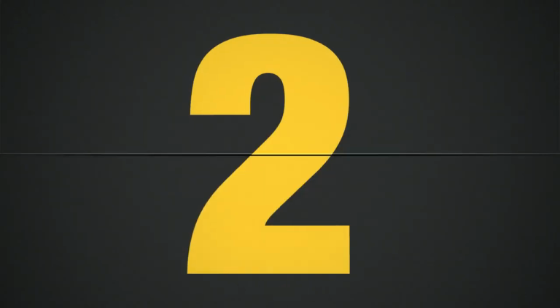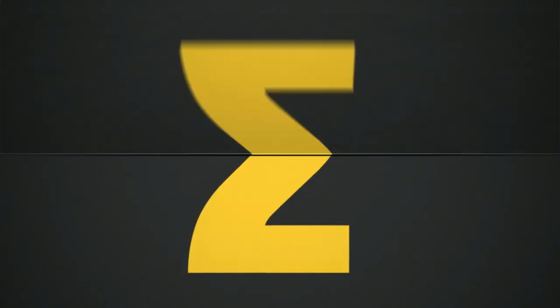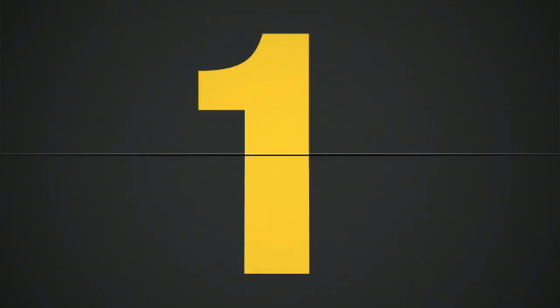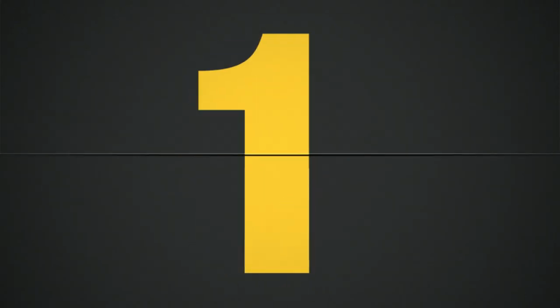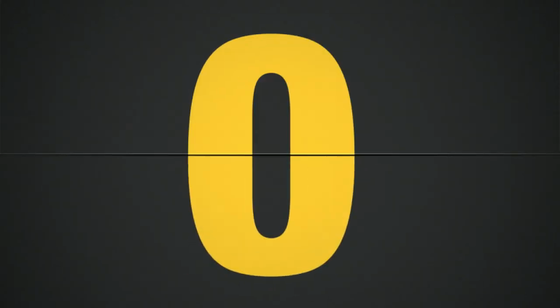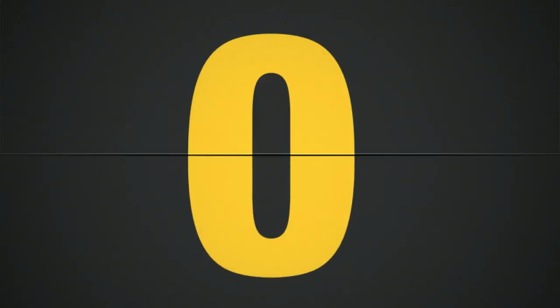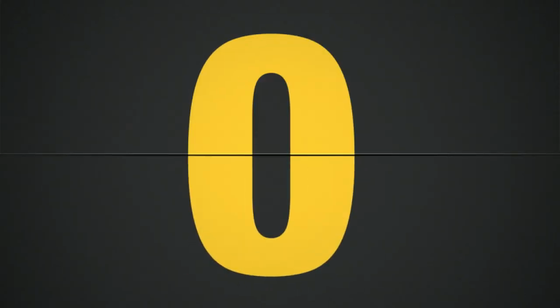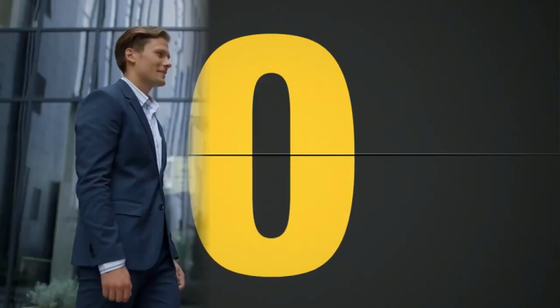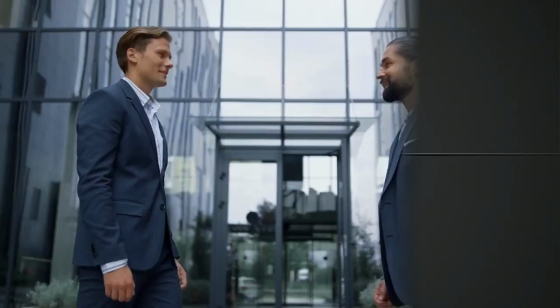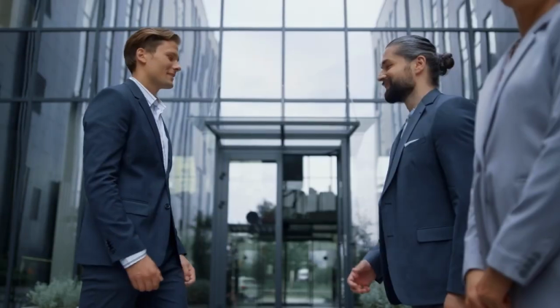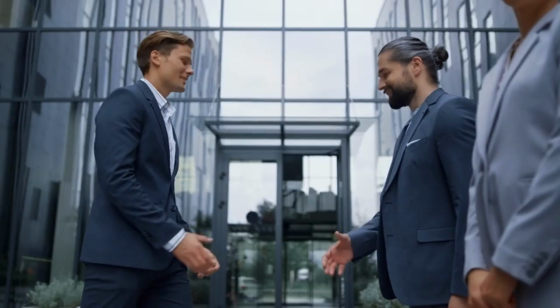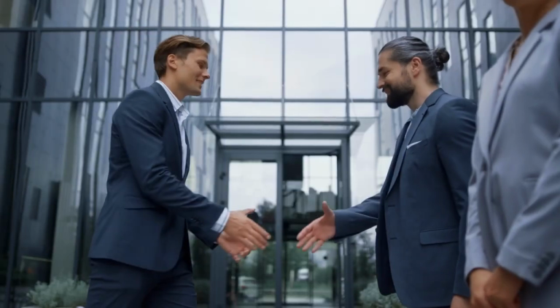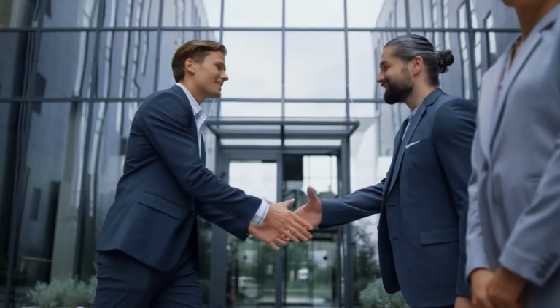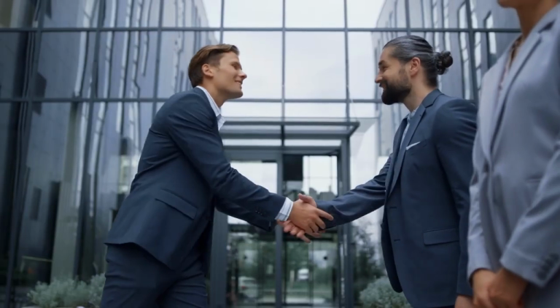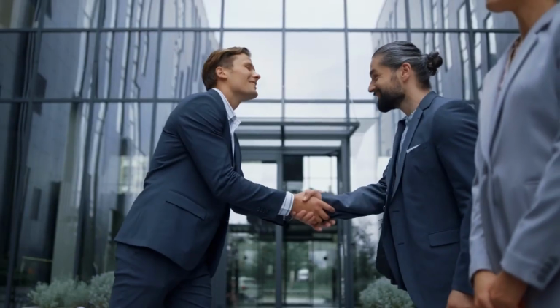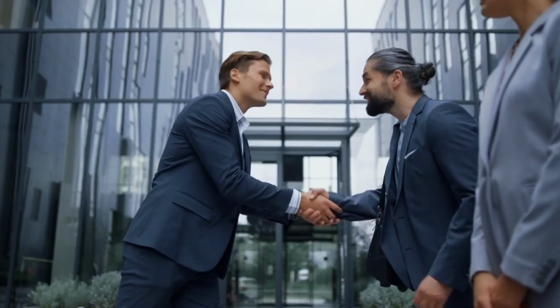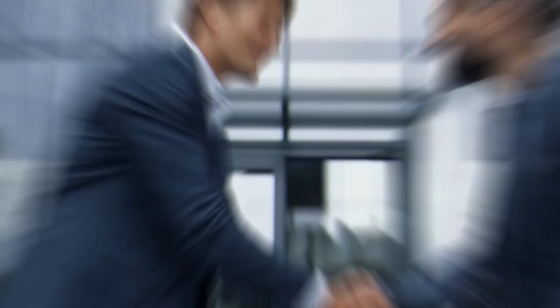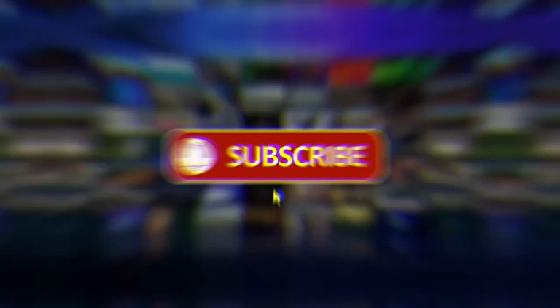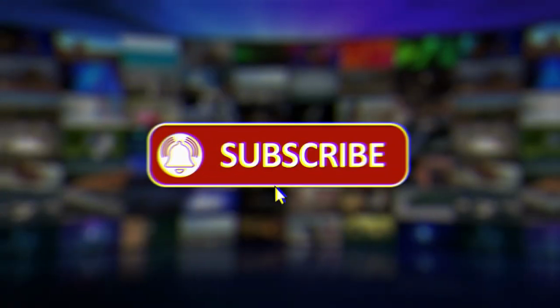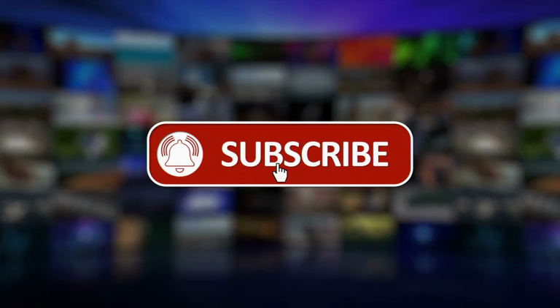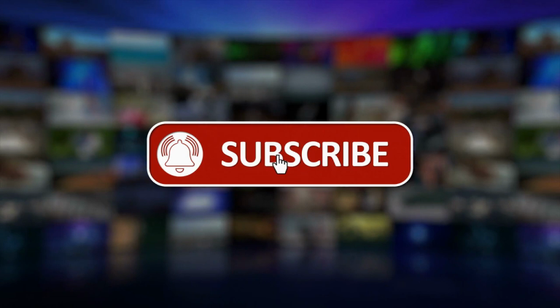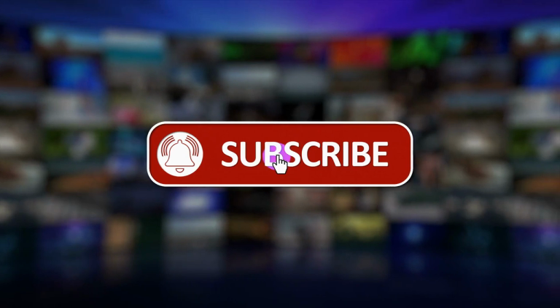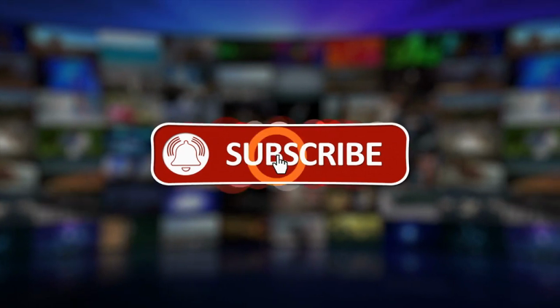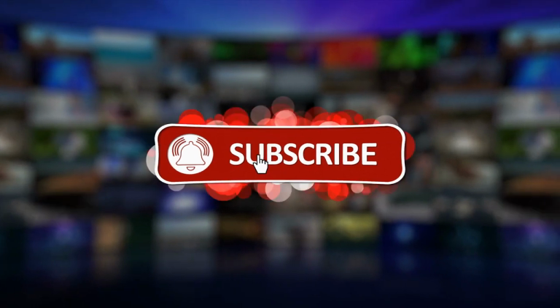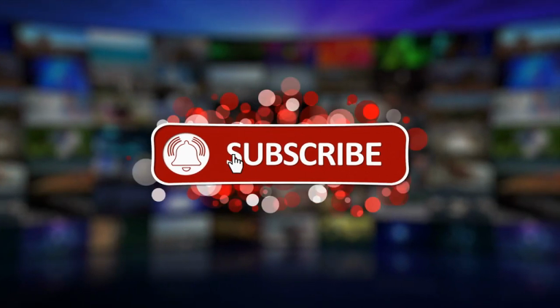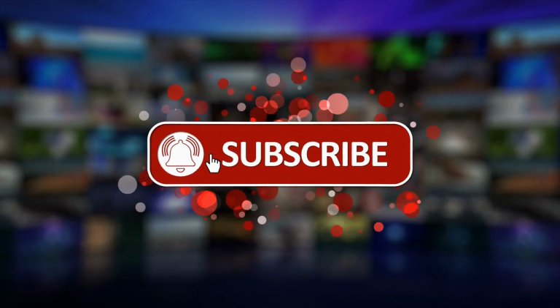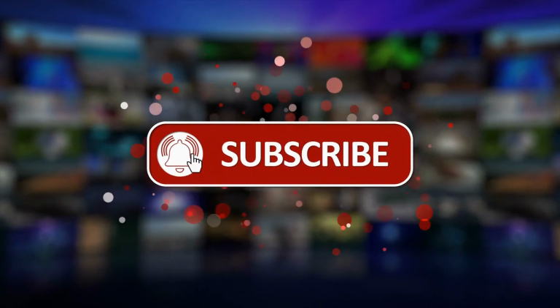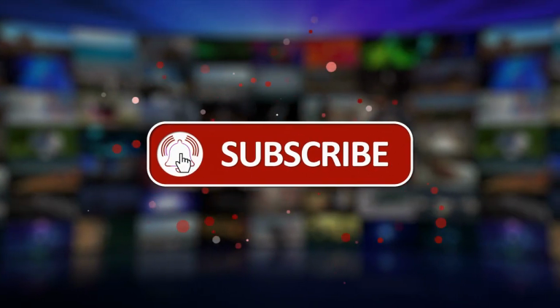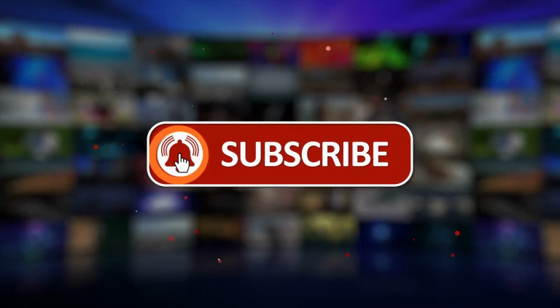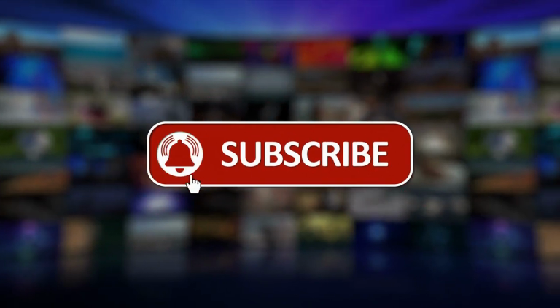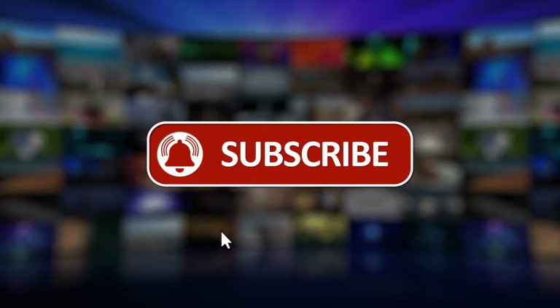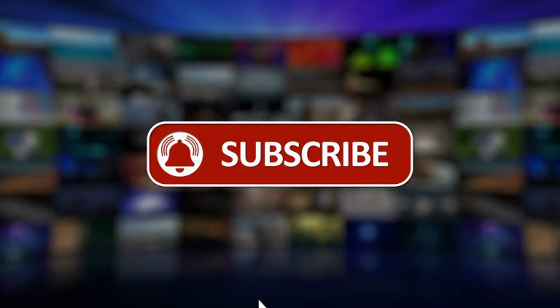Before we start our countdown, we would appreciate it if you would subscribe to our YouTube channel and also press the bell icon.